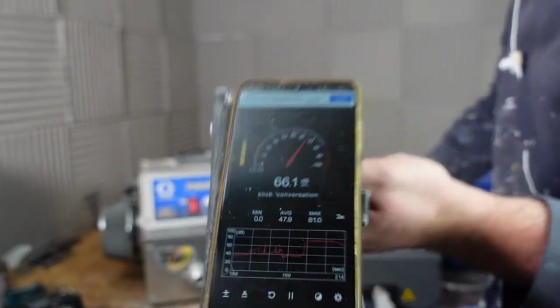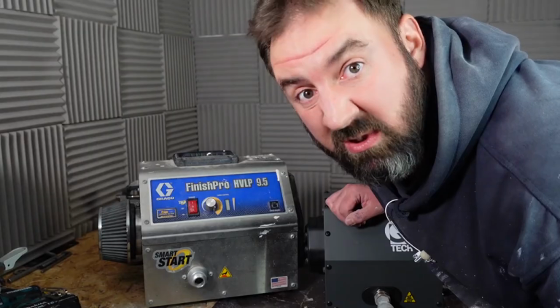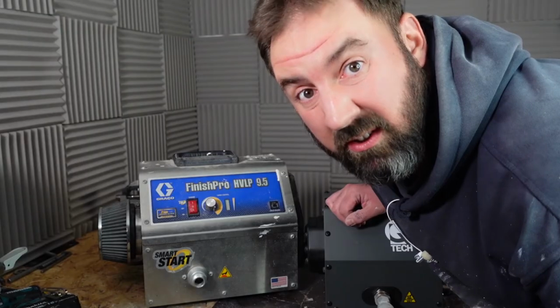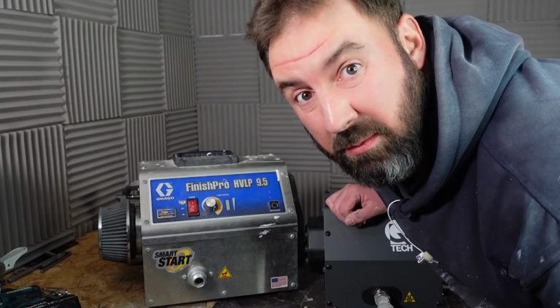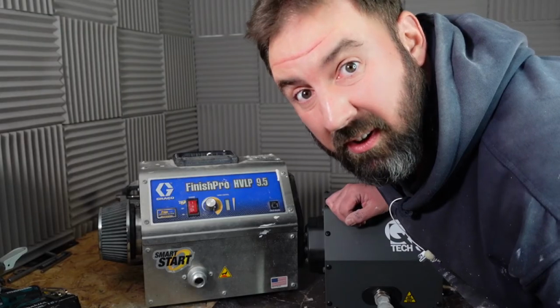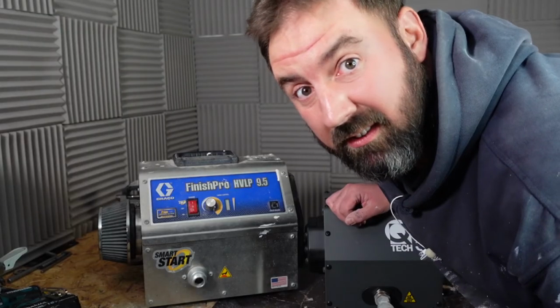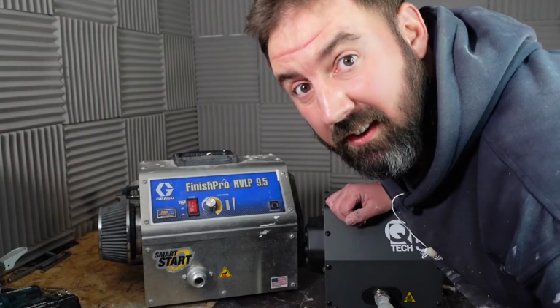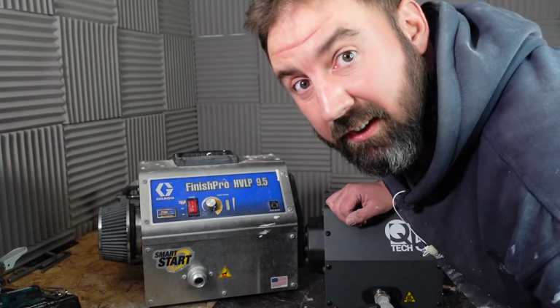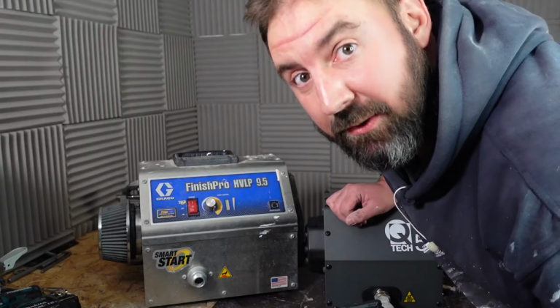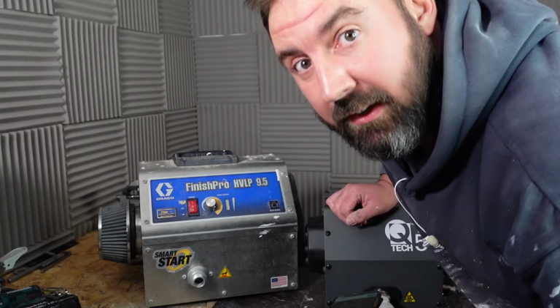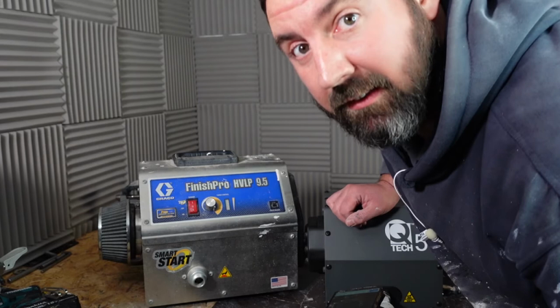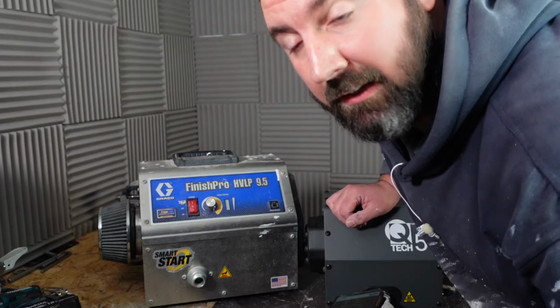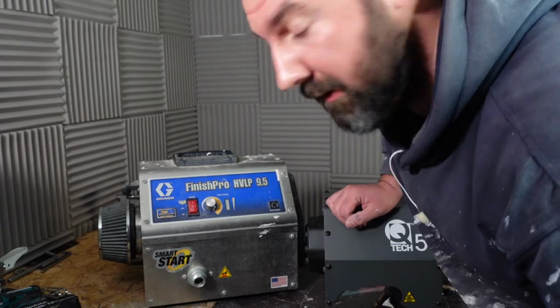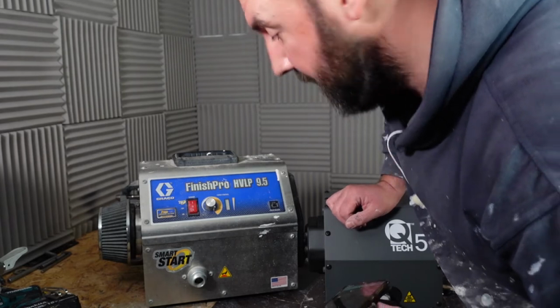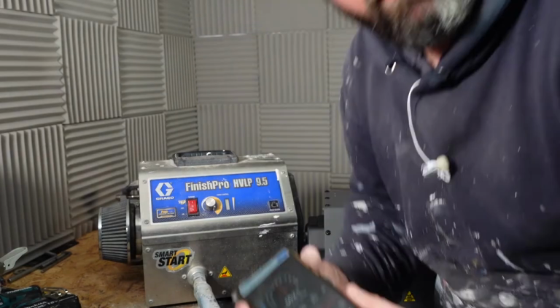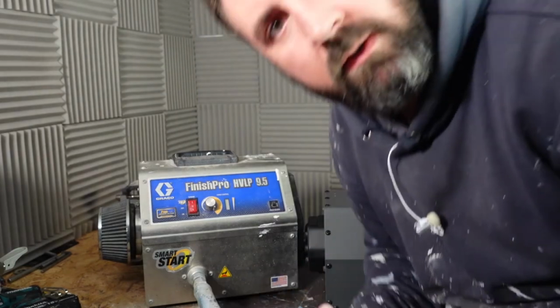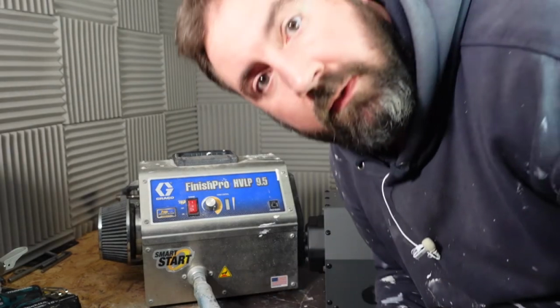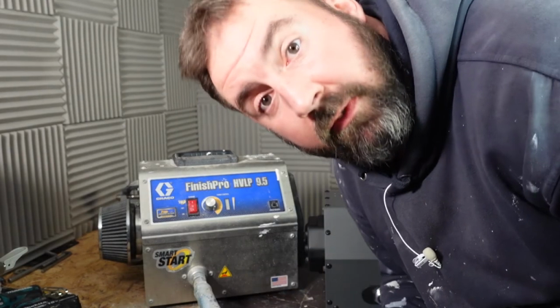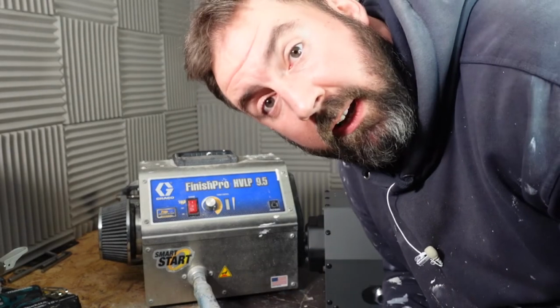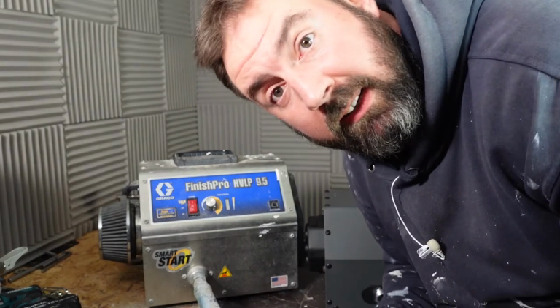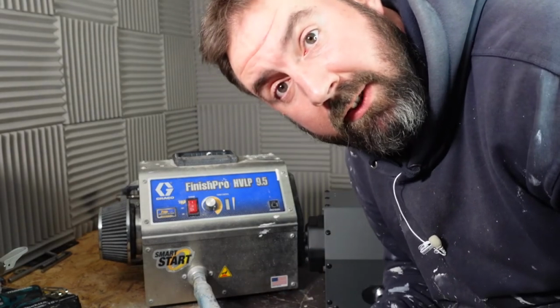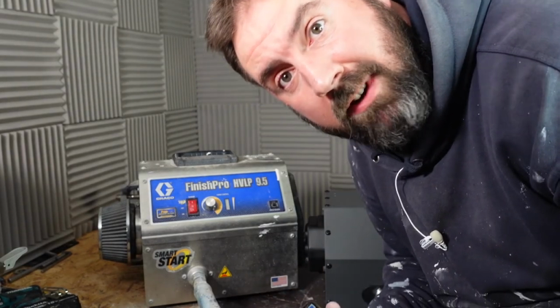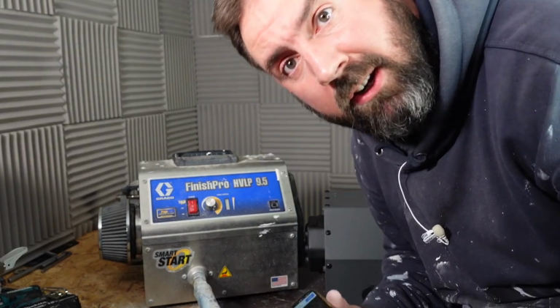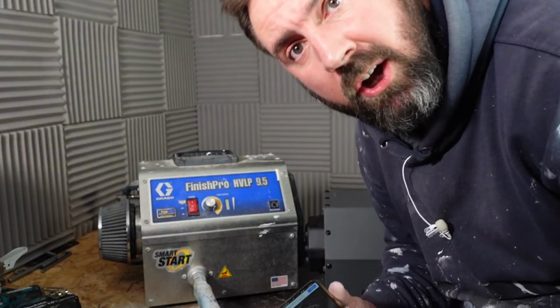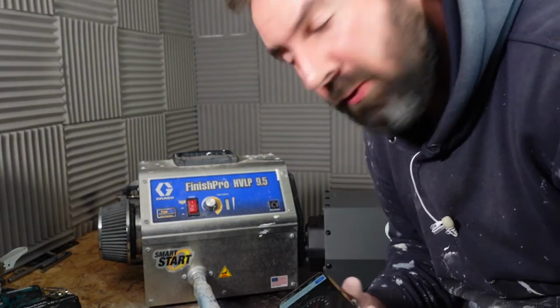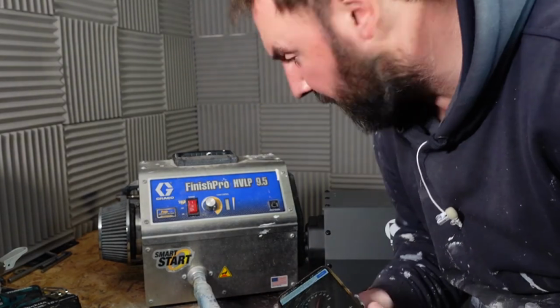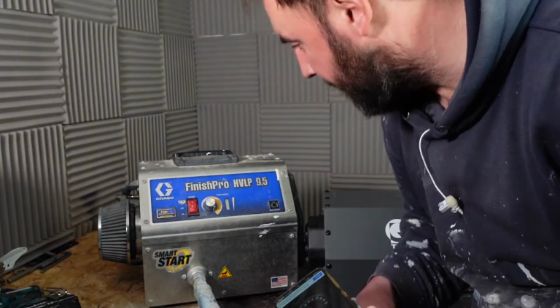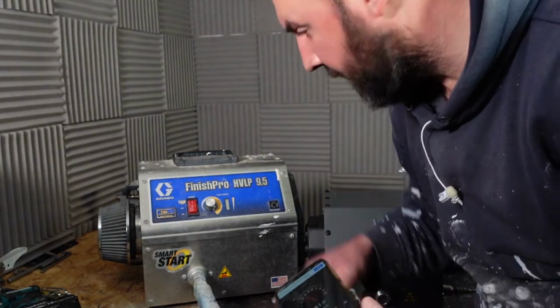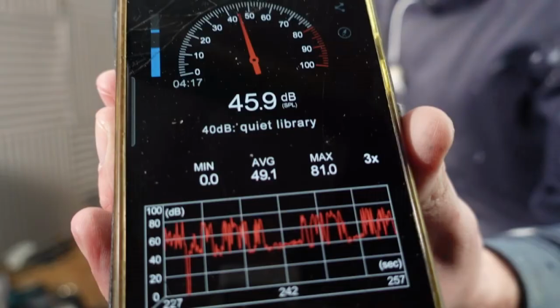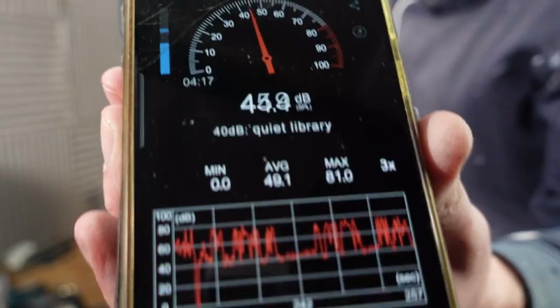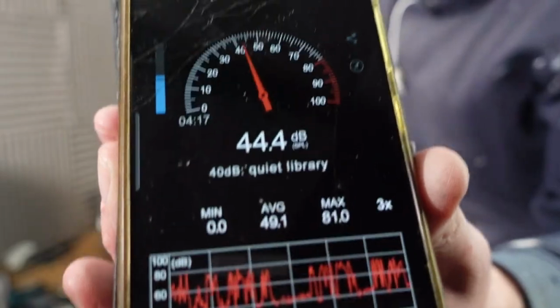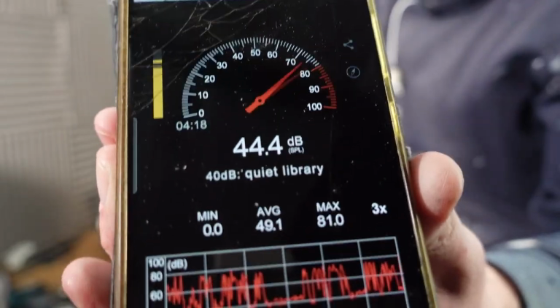Pretty surprised at that Q-TEC sound. Finally the Graco — hold my breath.